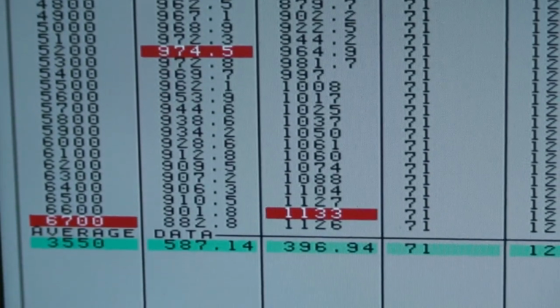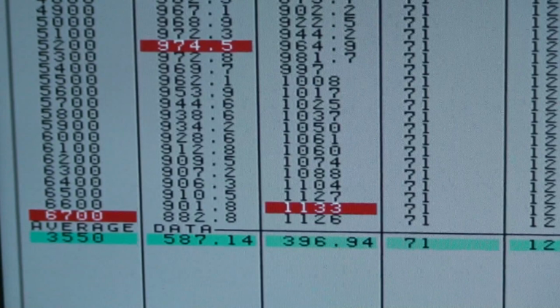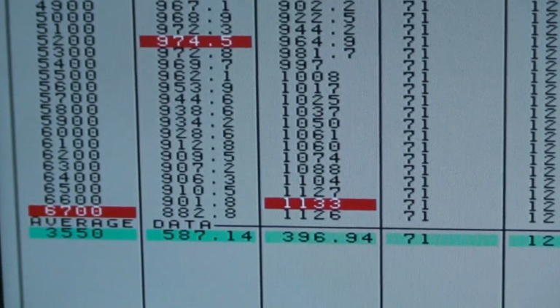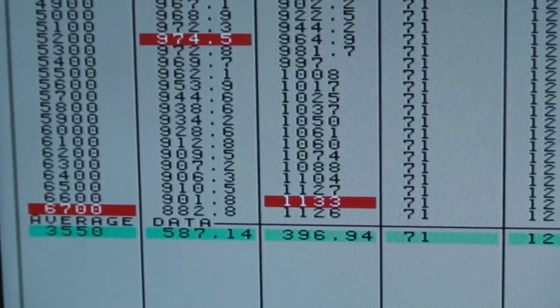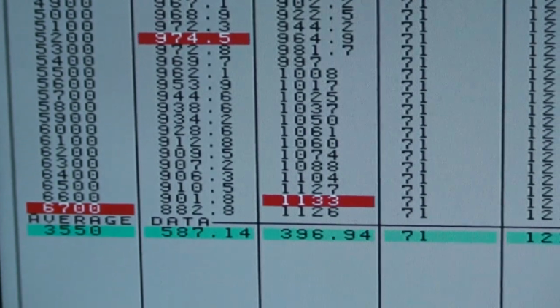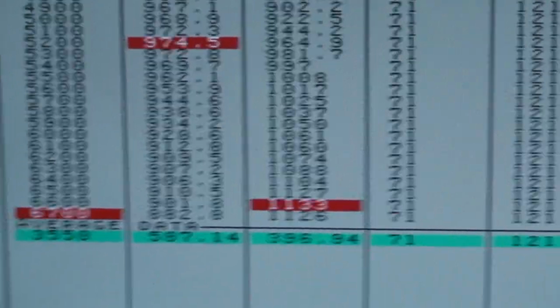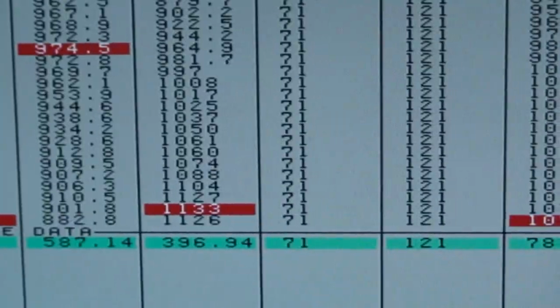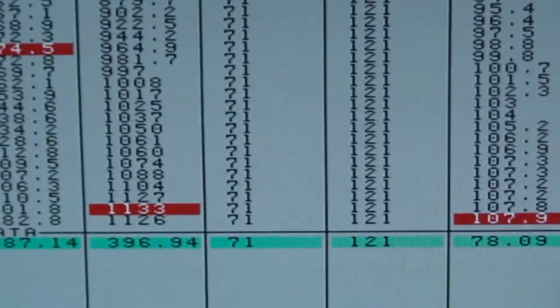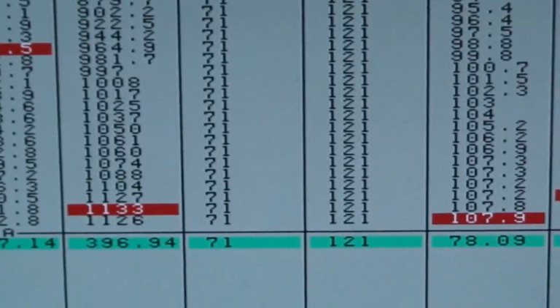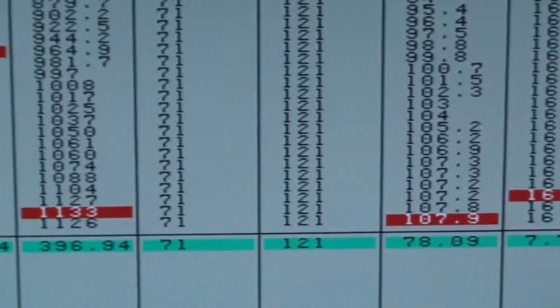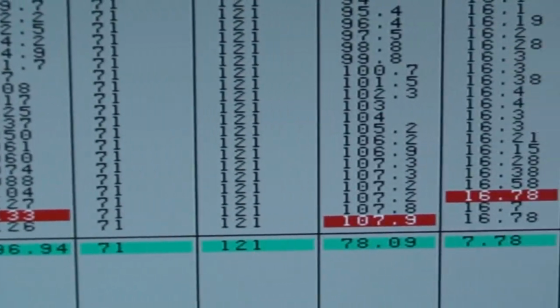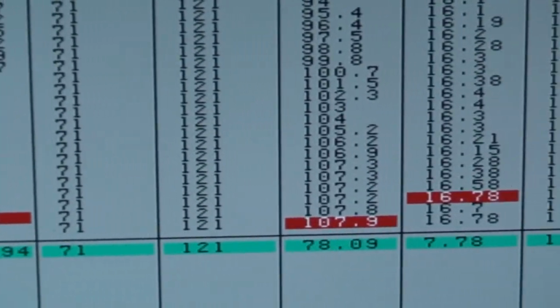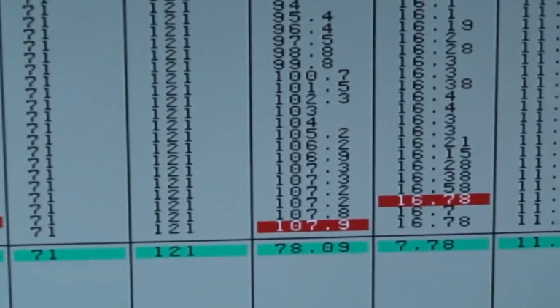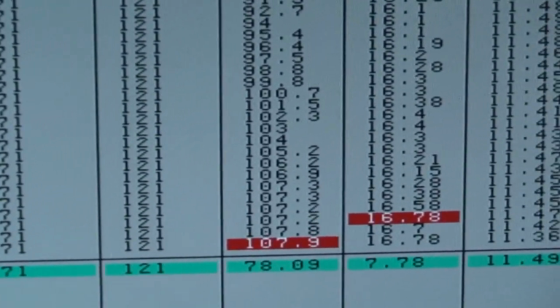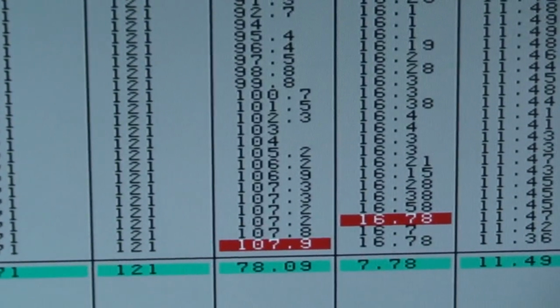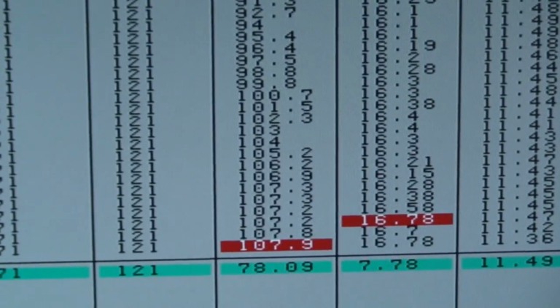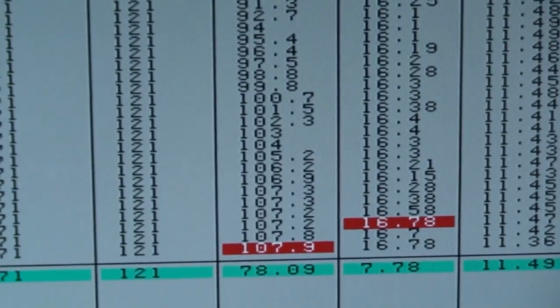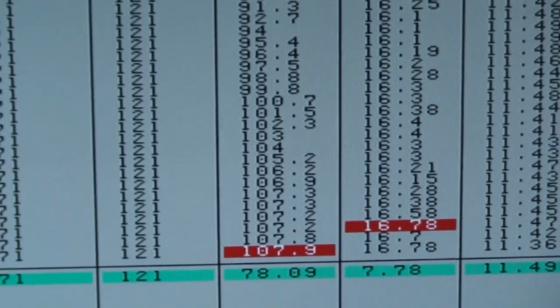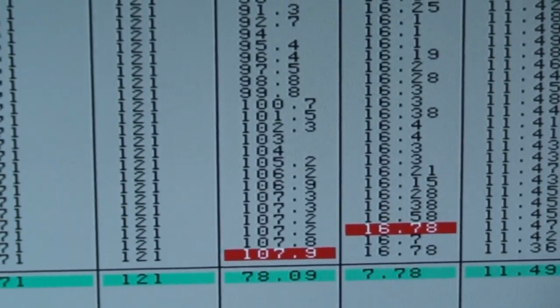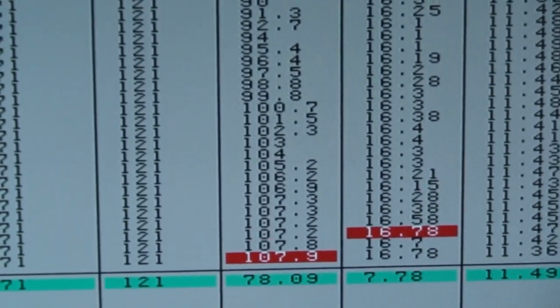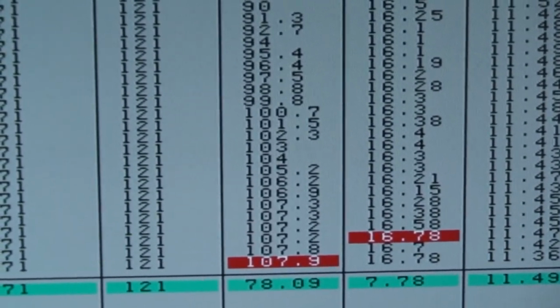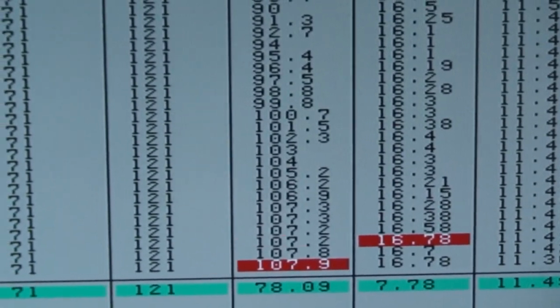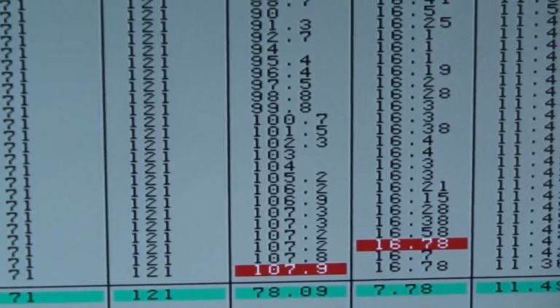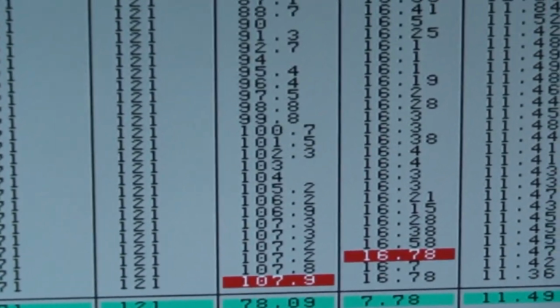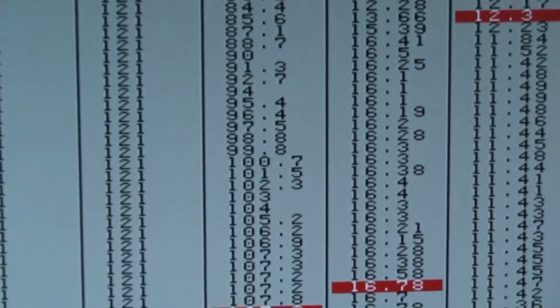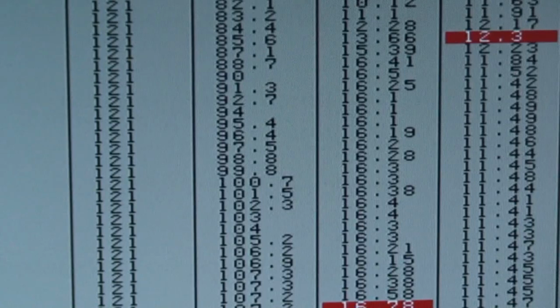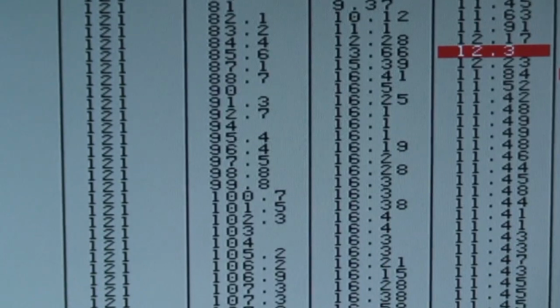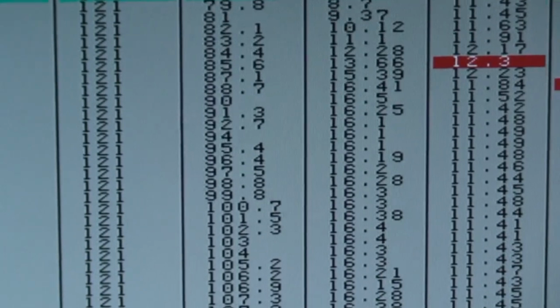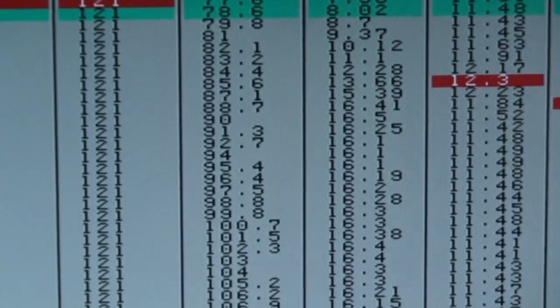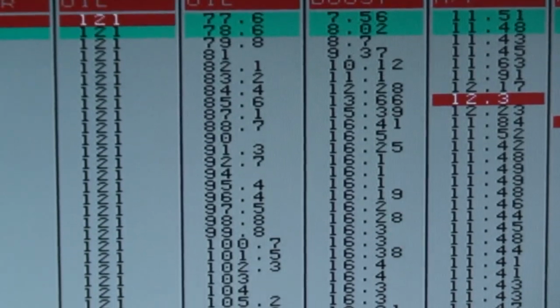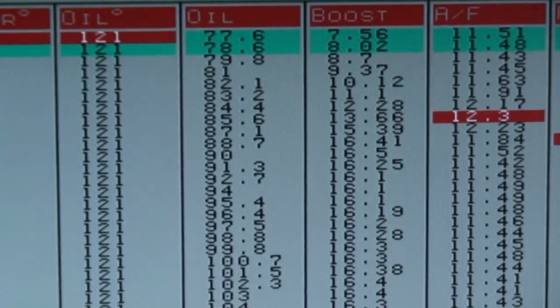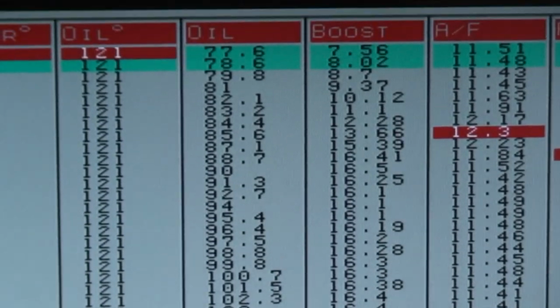1133 horsepower. It's only at 16 pounds of boost right there. How crazy is that?